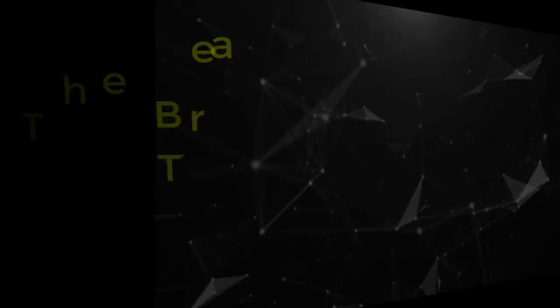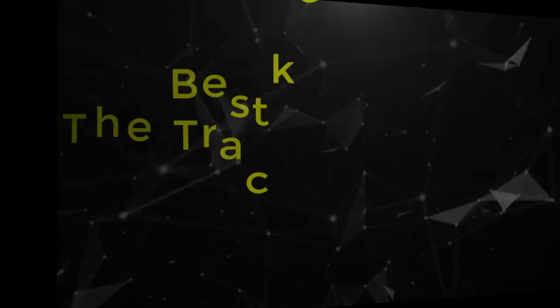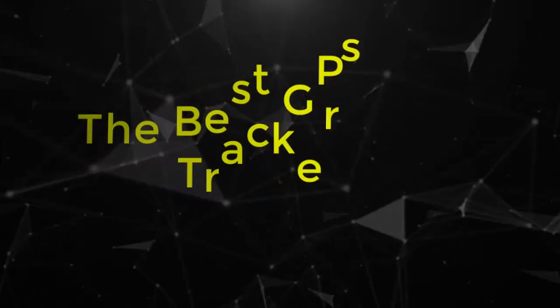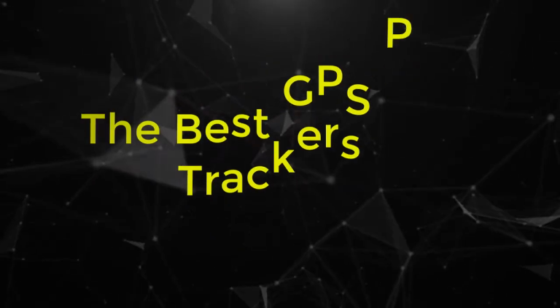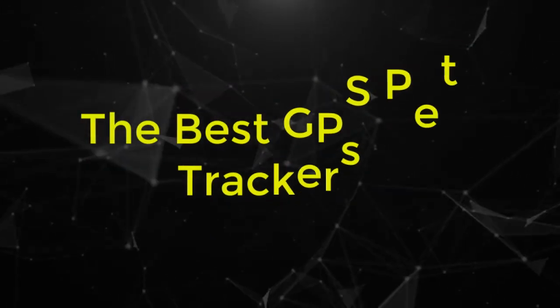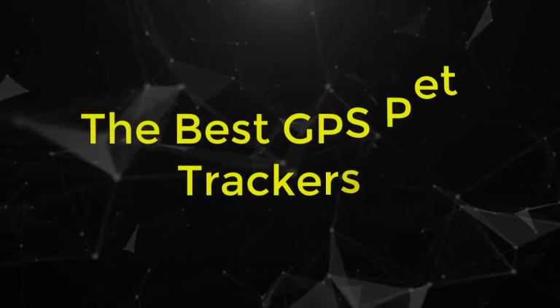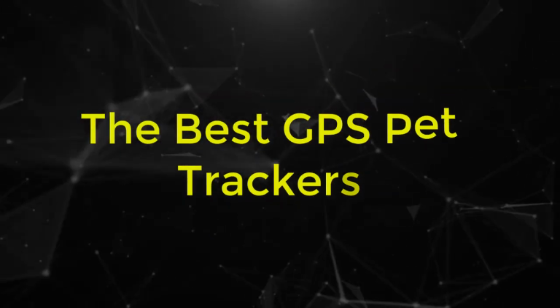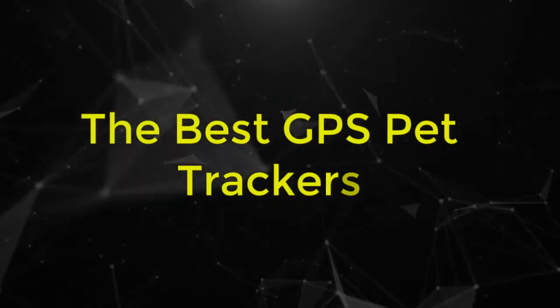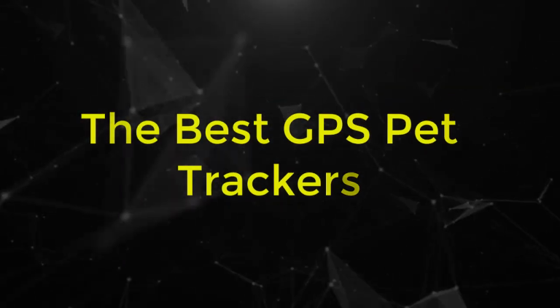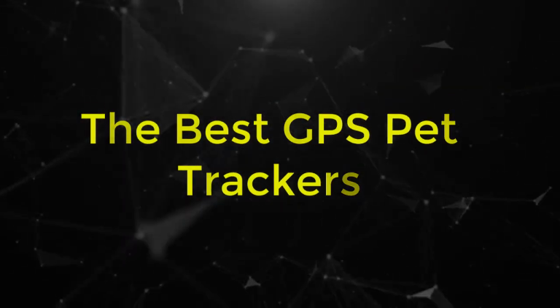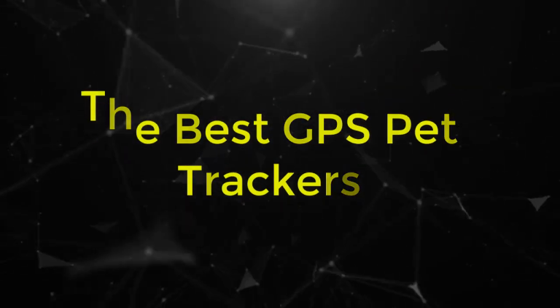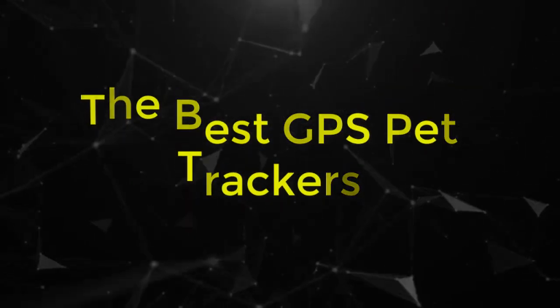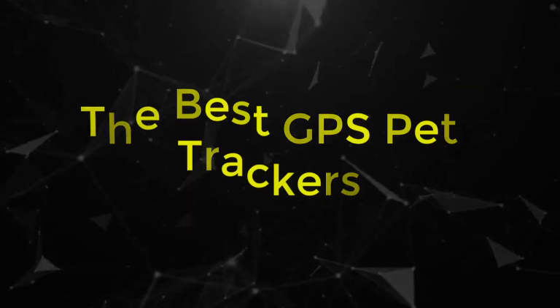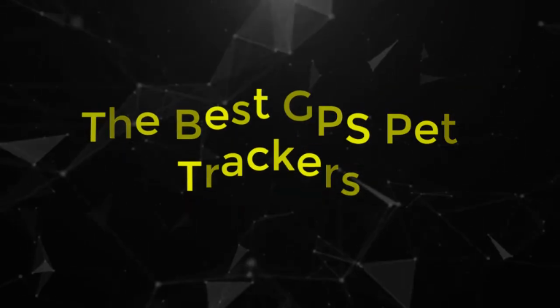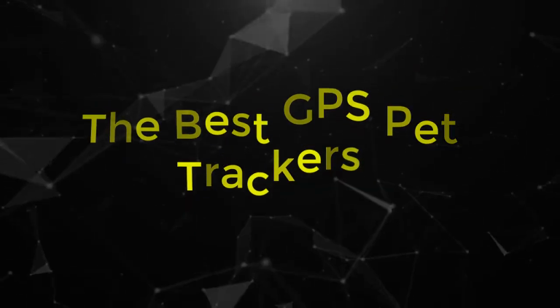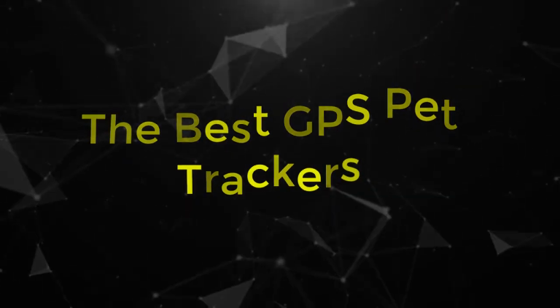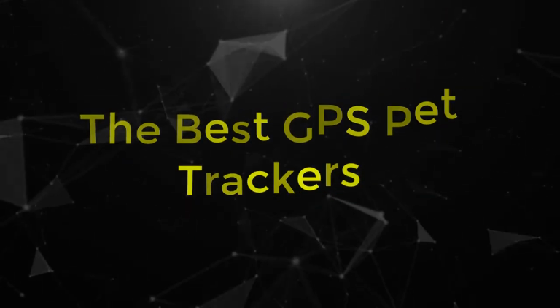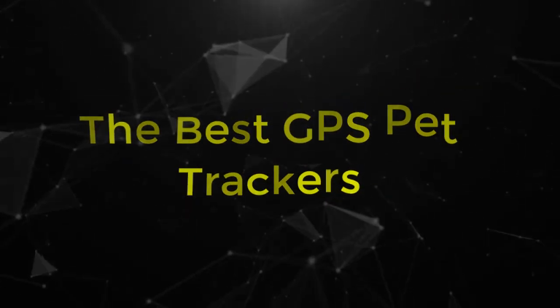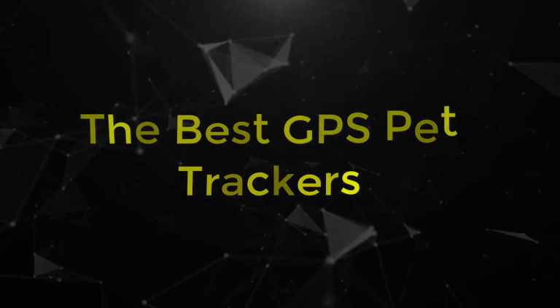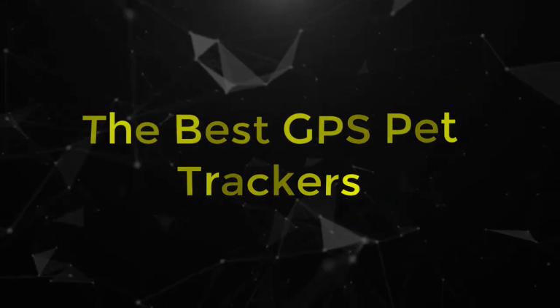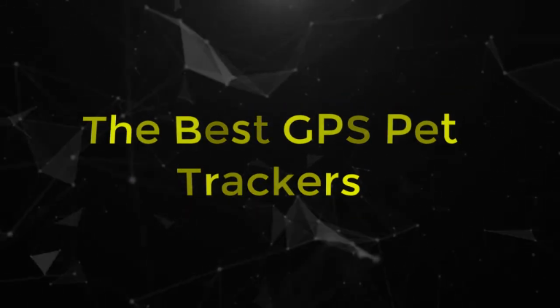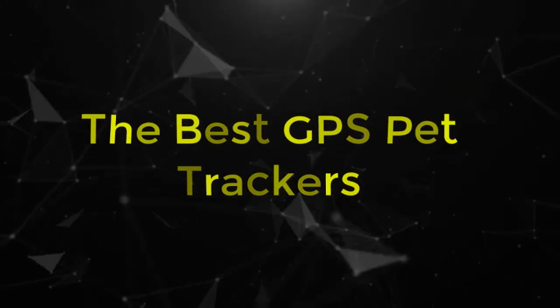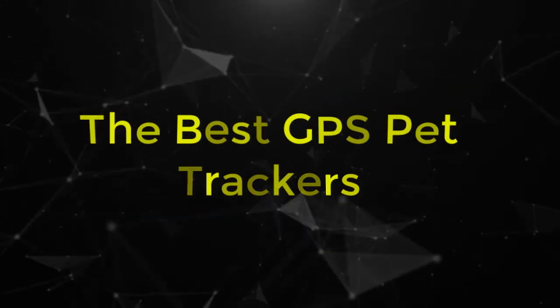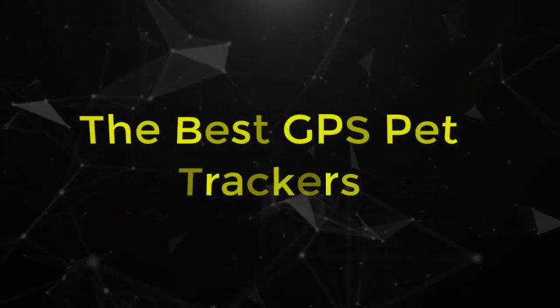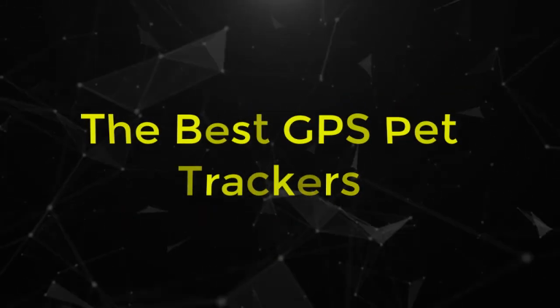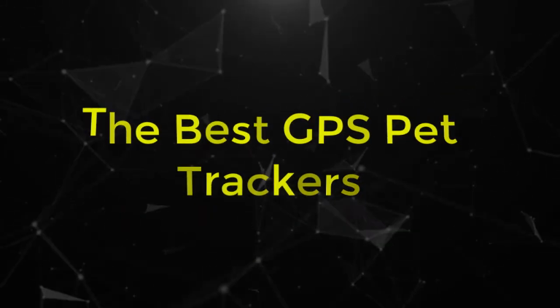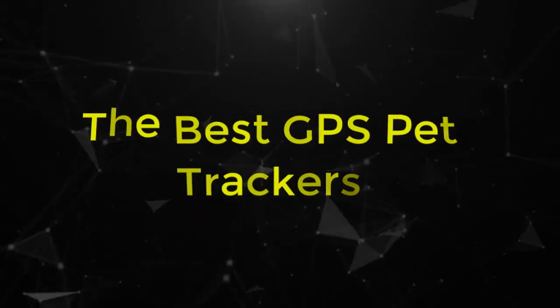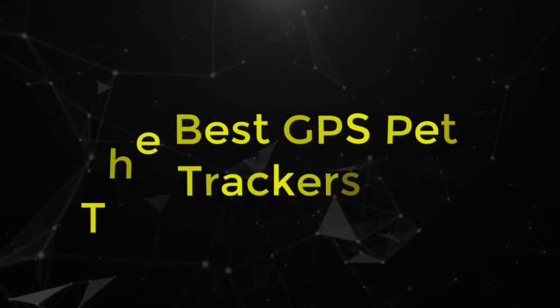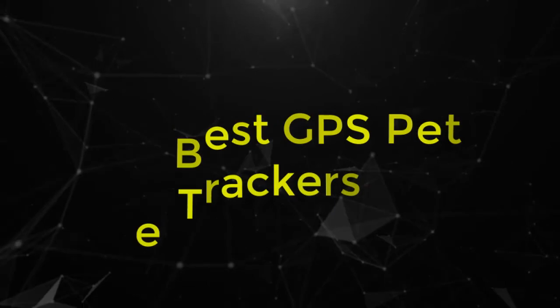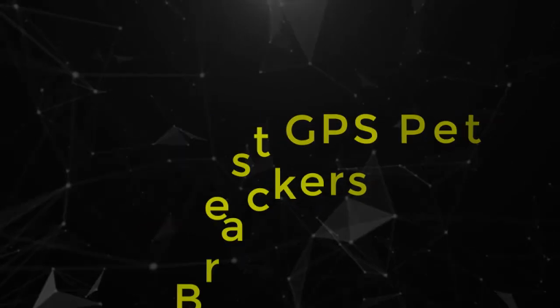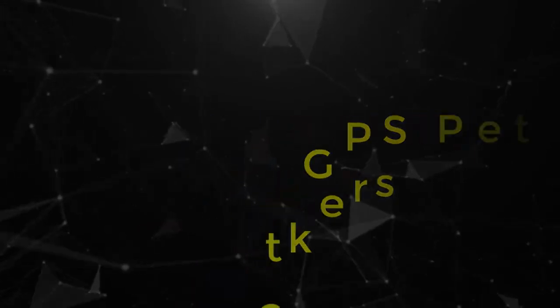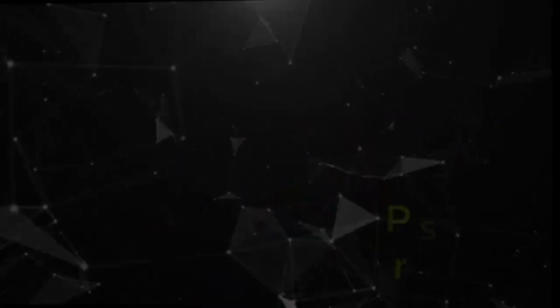In this video, I will review the best GPS pet trackers that will keep your furry friend safe.